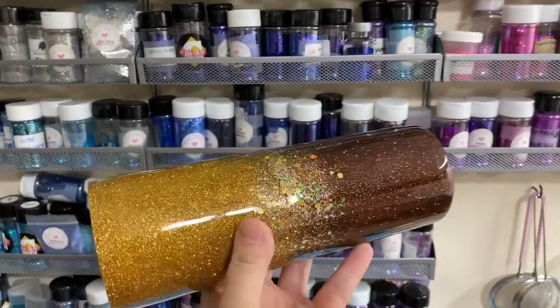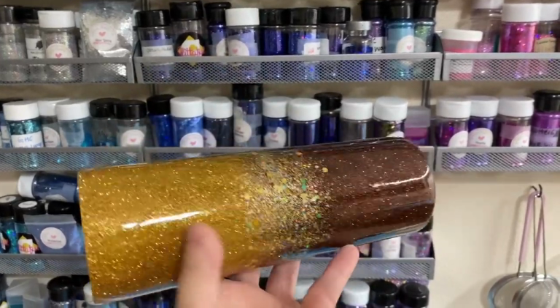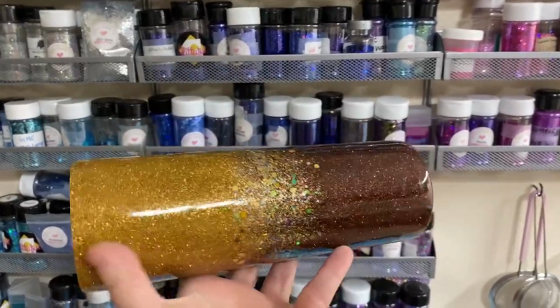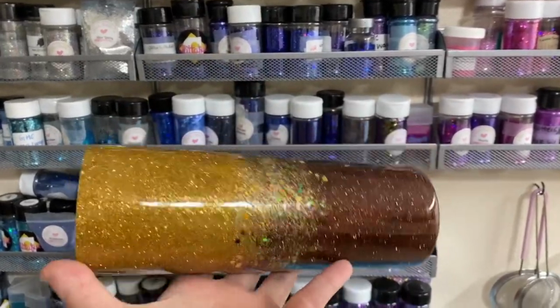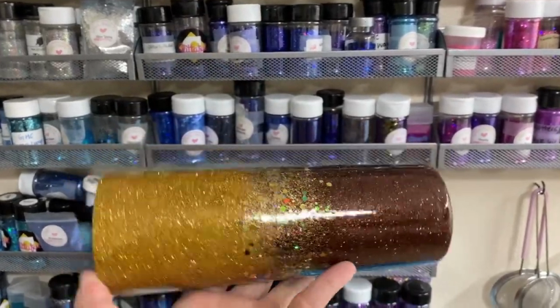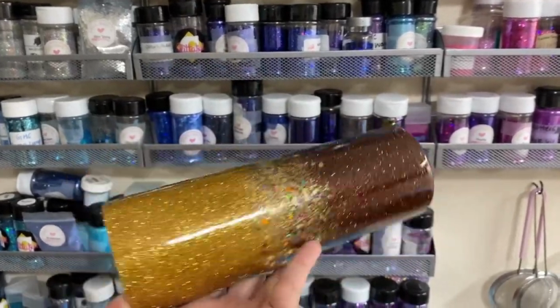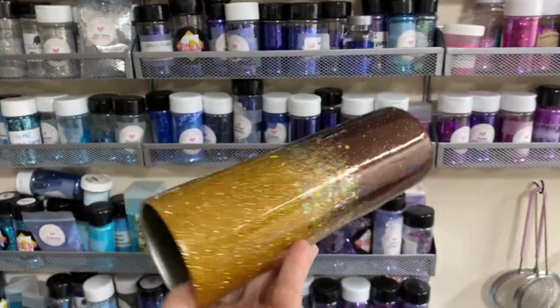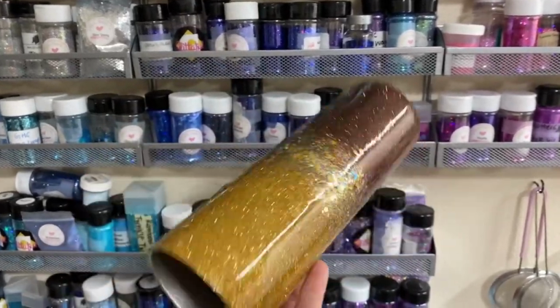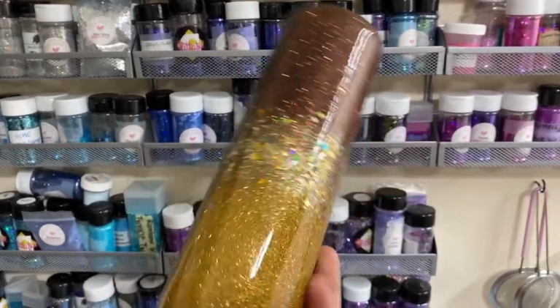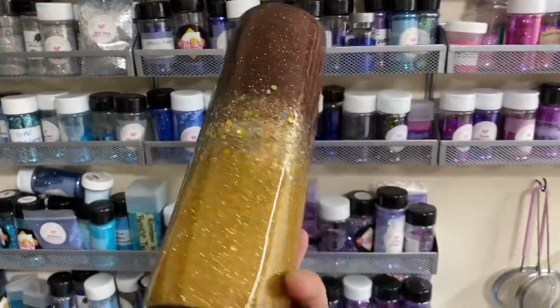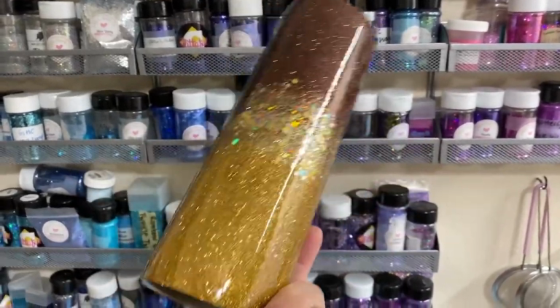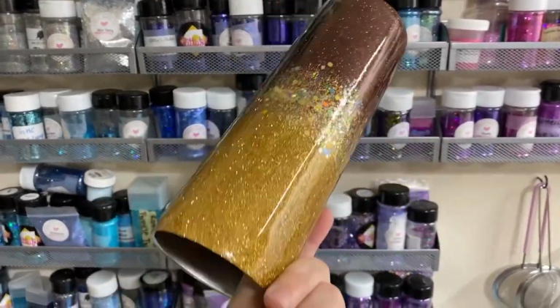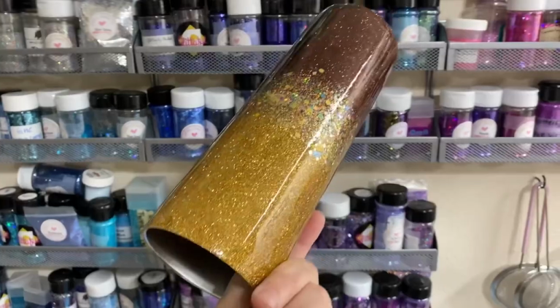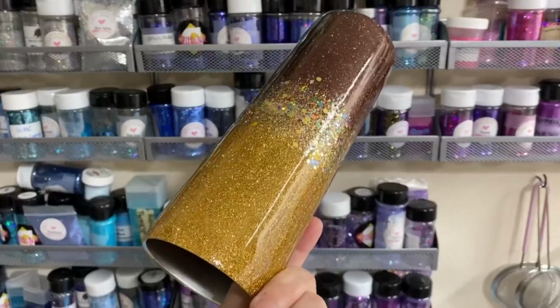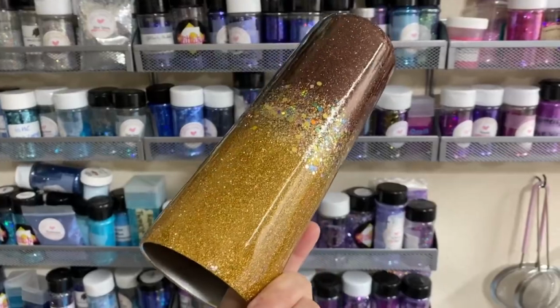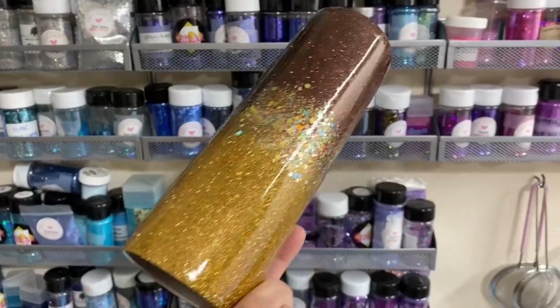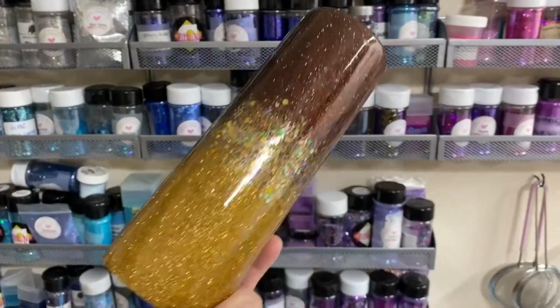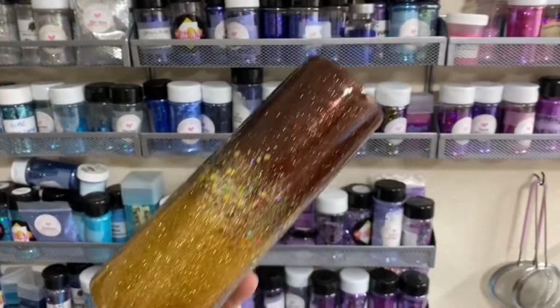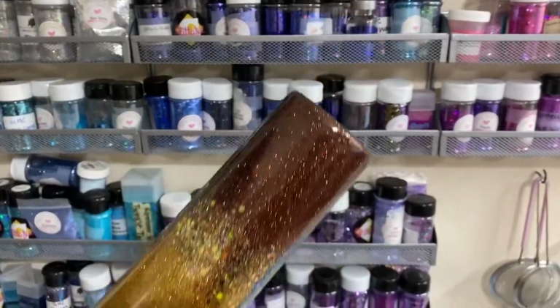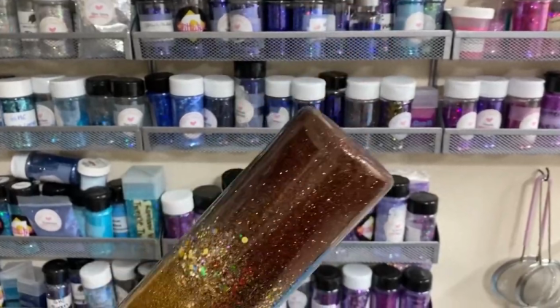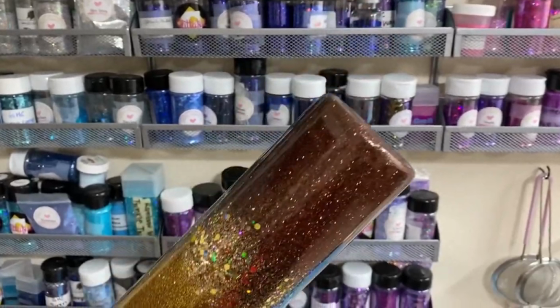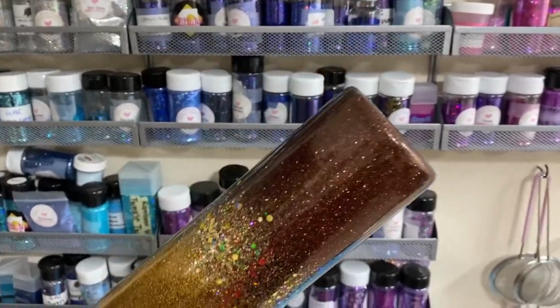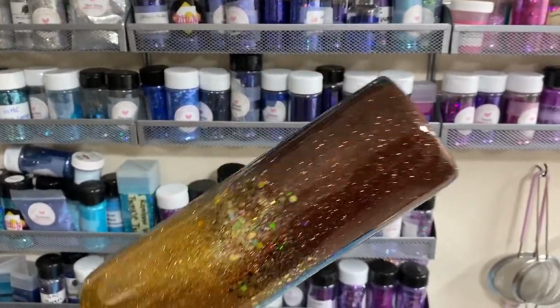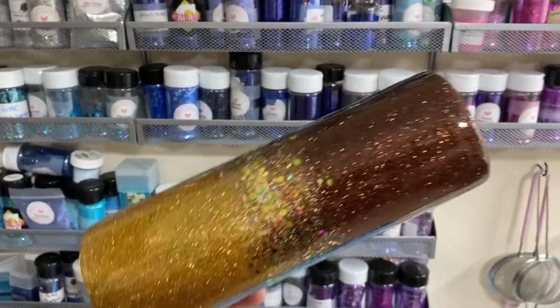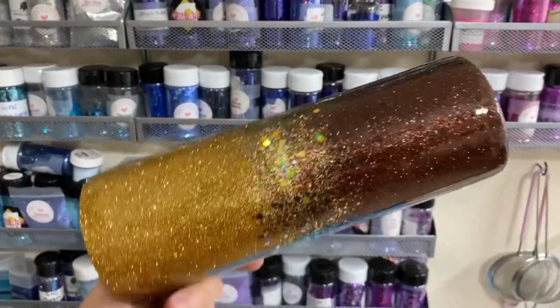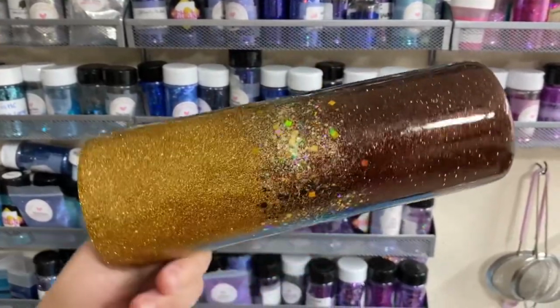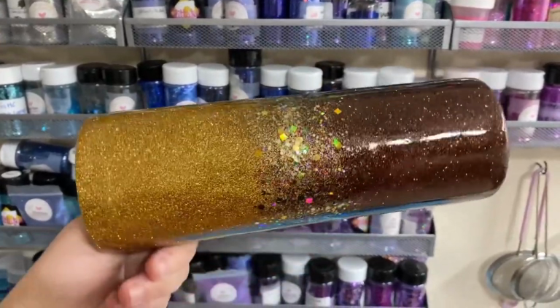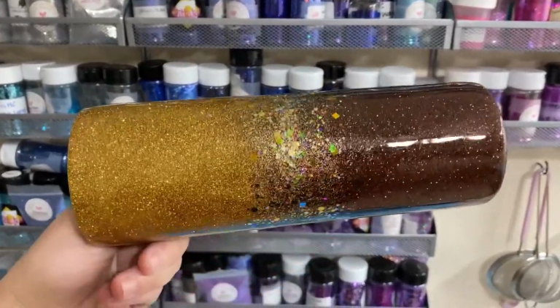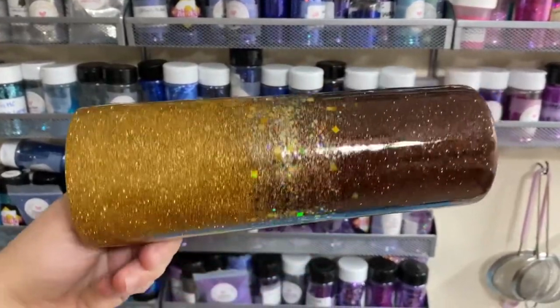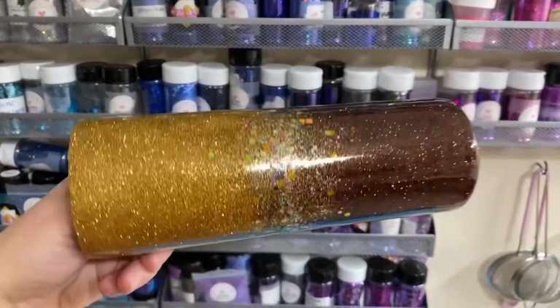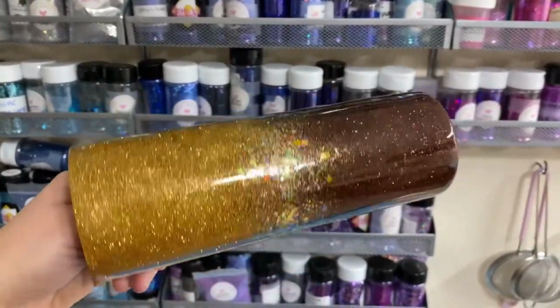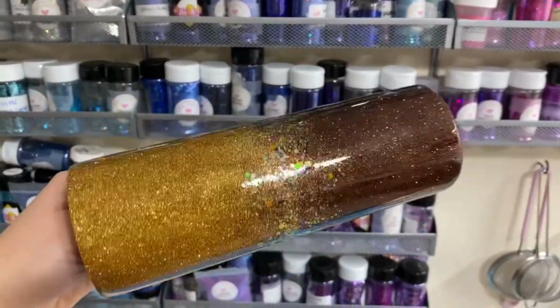Here you can see what glitter looks like on a tumbler — fine glitter on the top, fine glitter on the bottom, and then I placed chunky glitter in the middle.